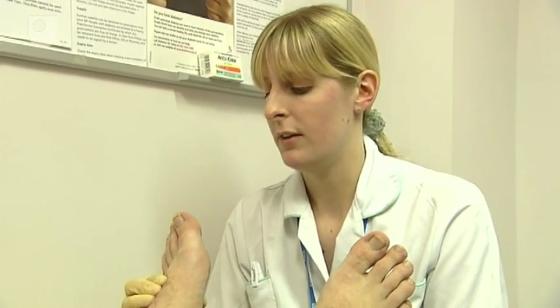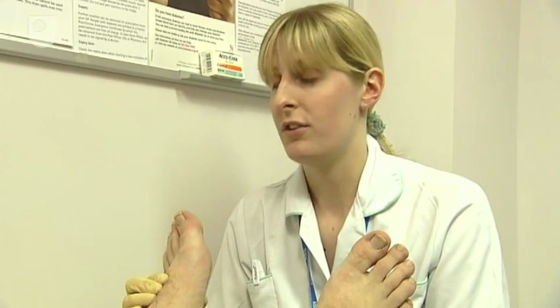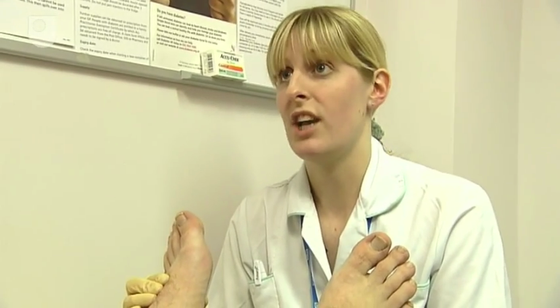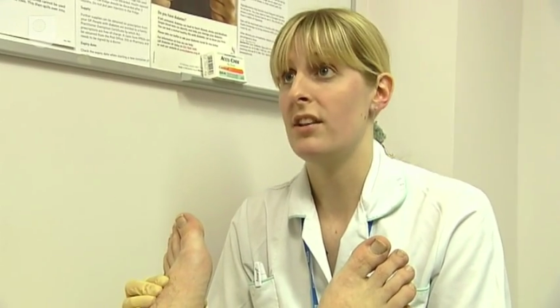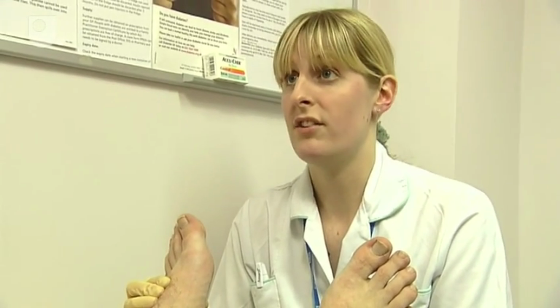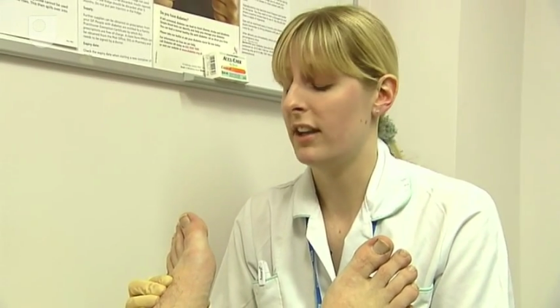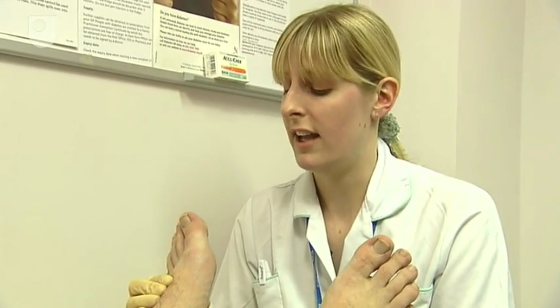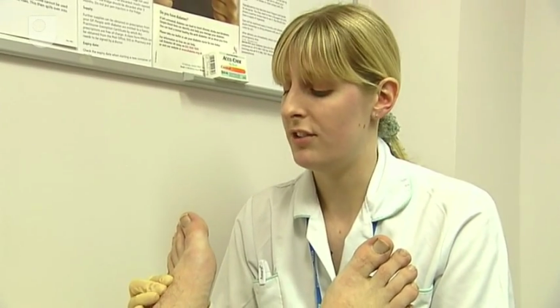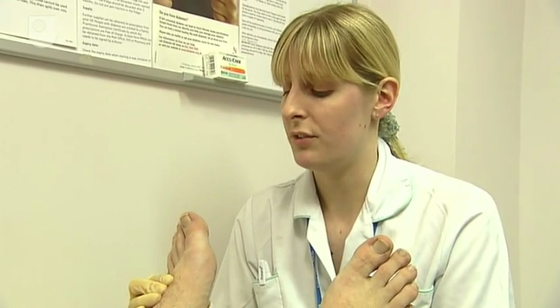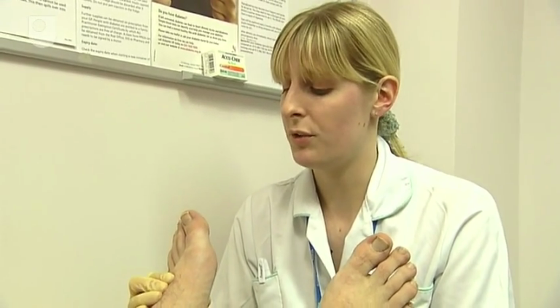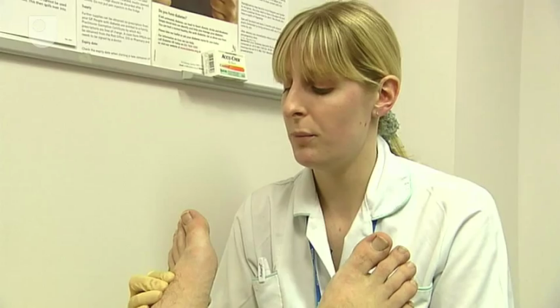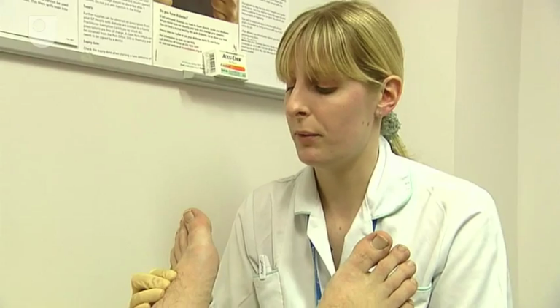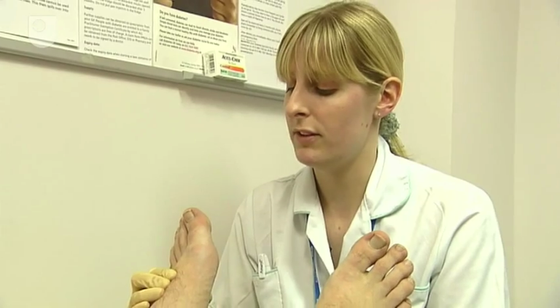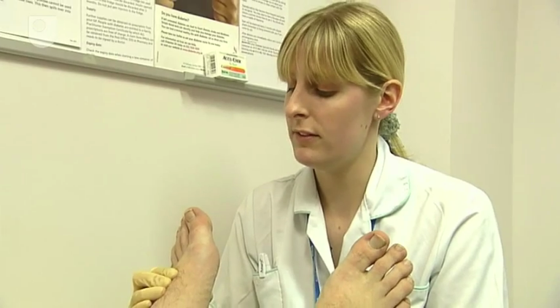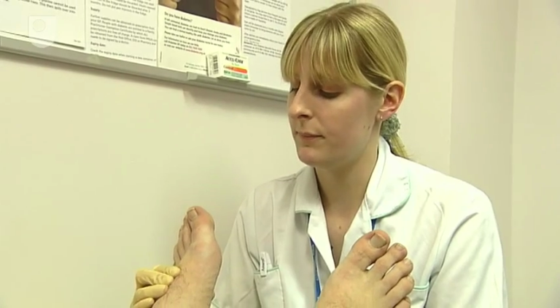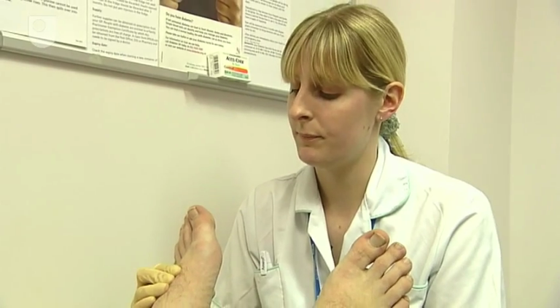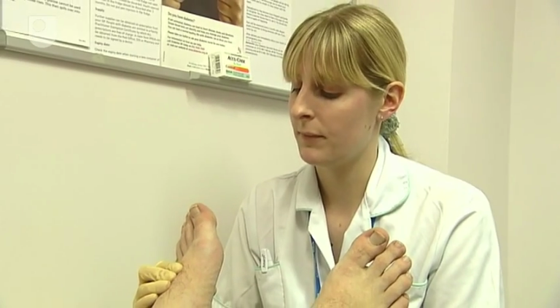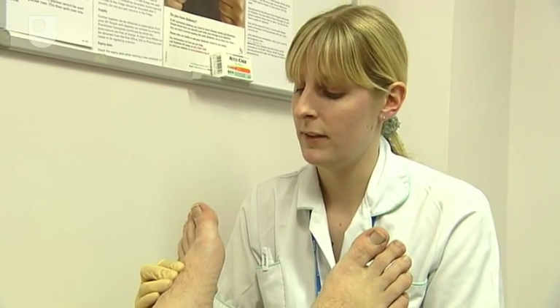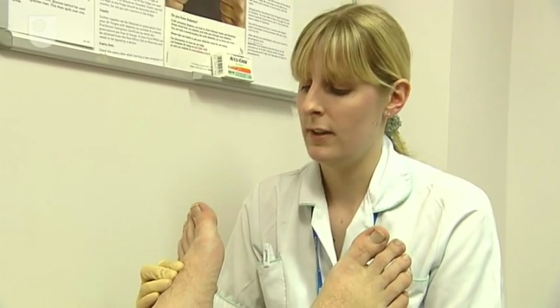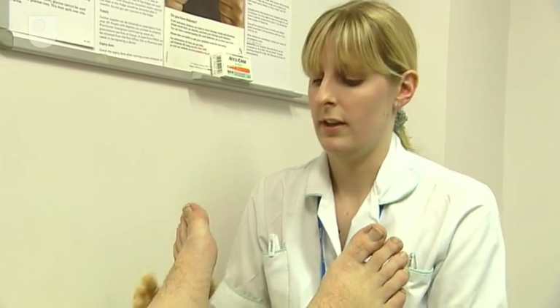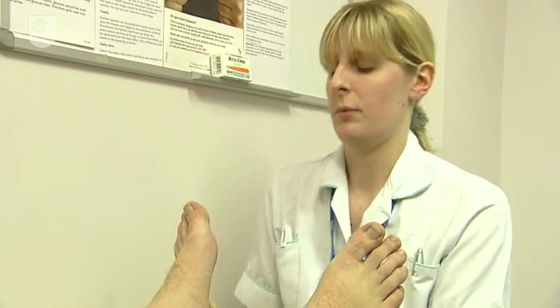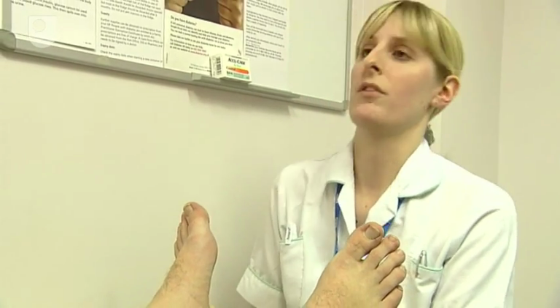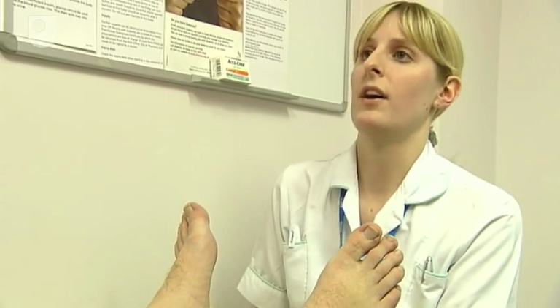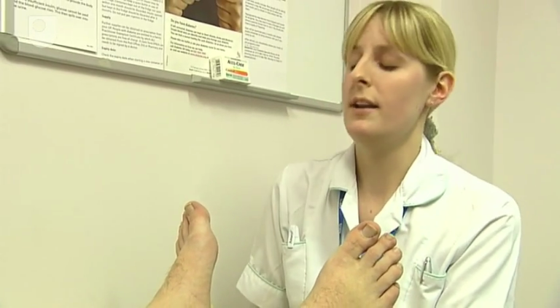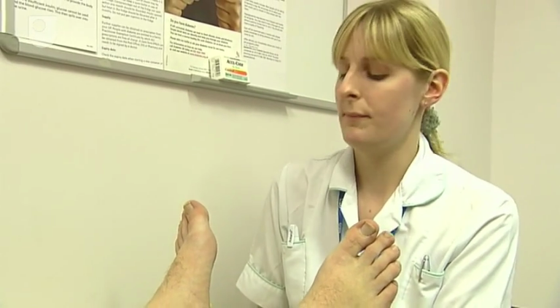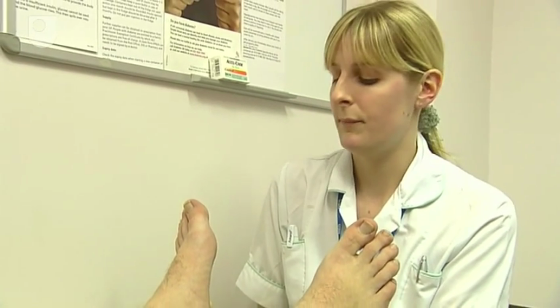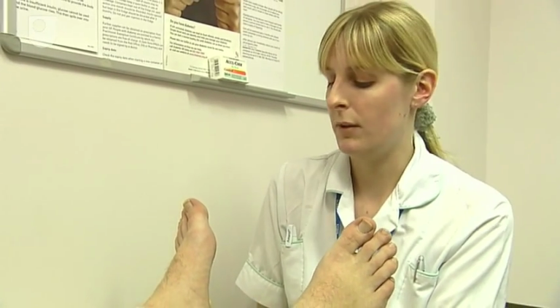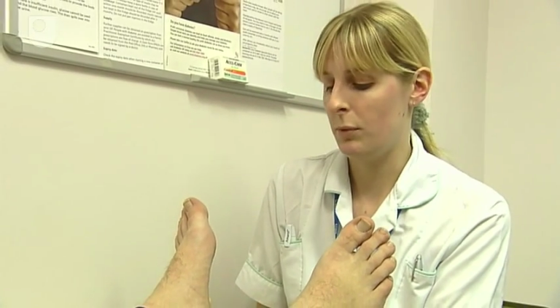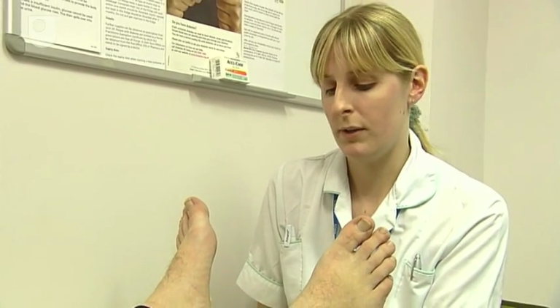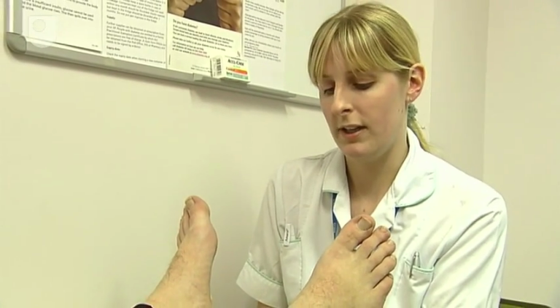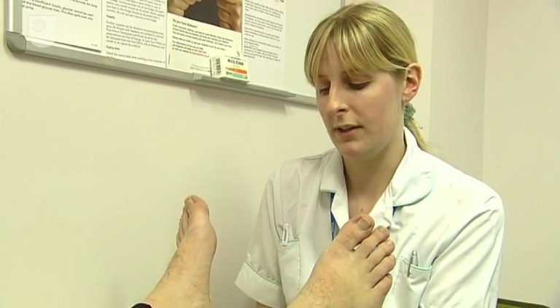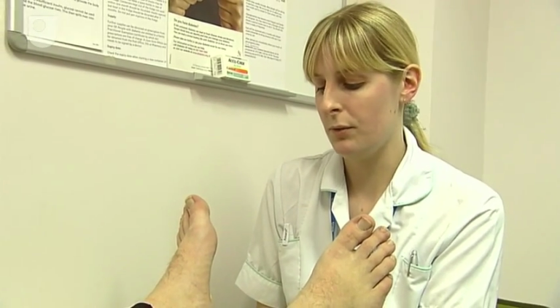Just checking your circulation — you've got two pulses. That one's fine, and one behind the ankle.